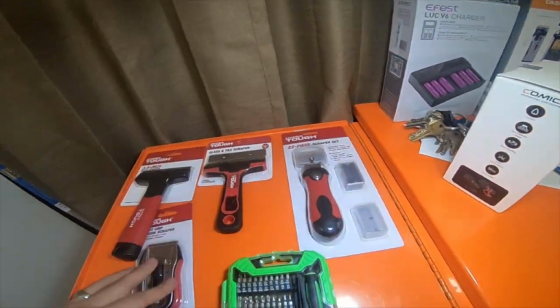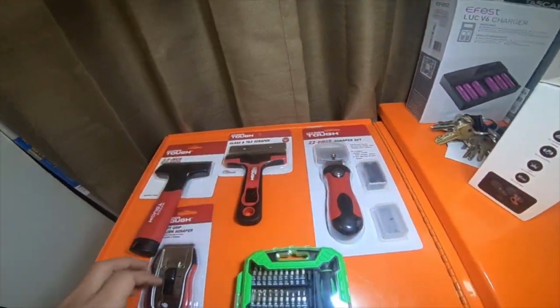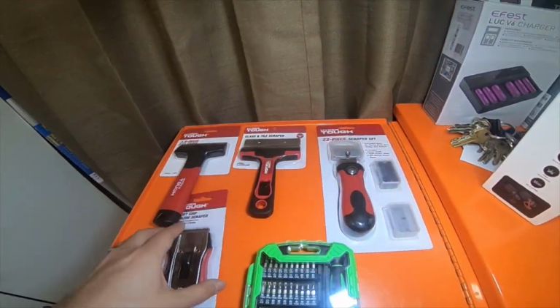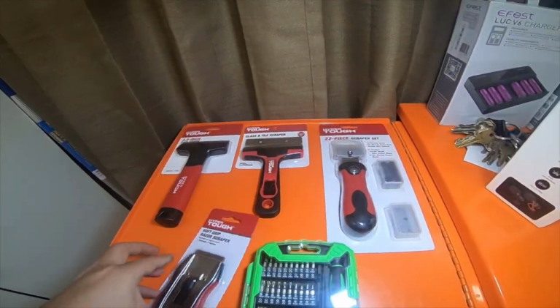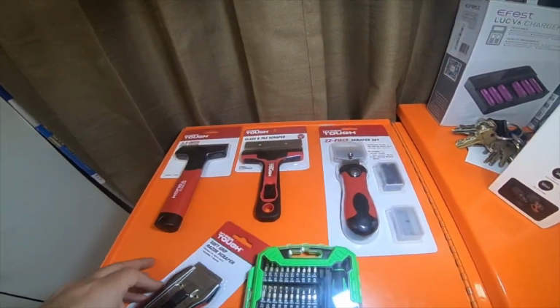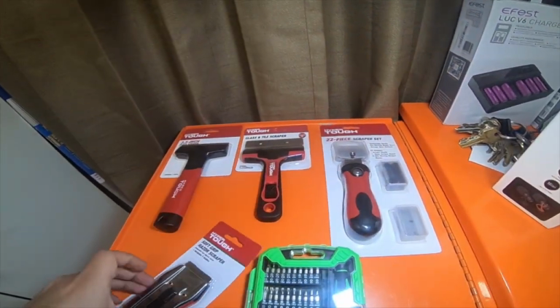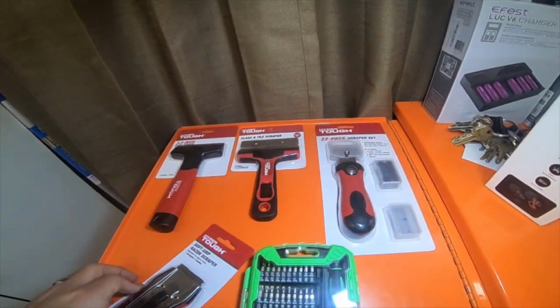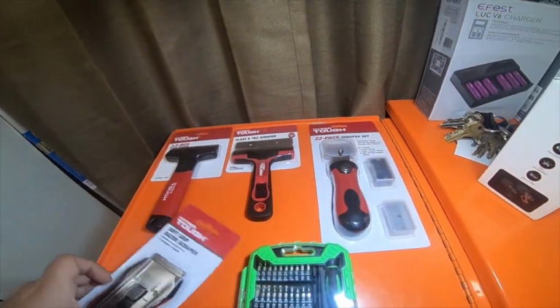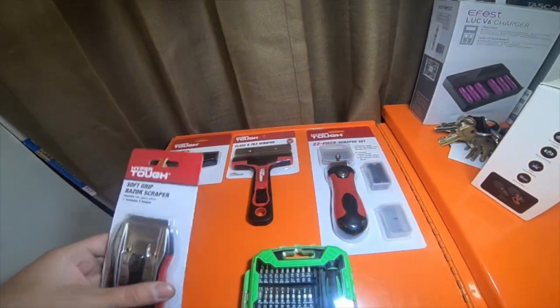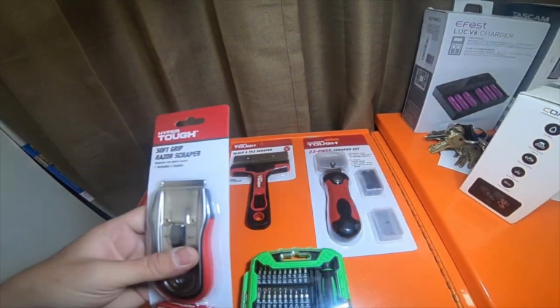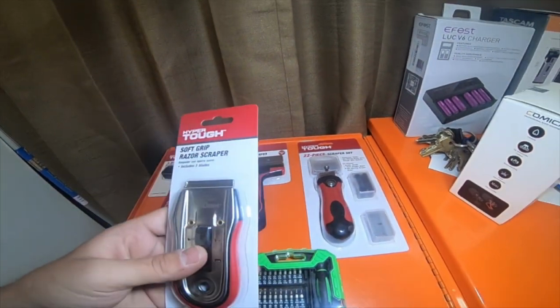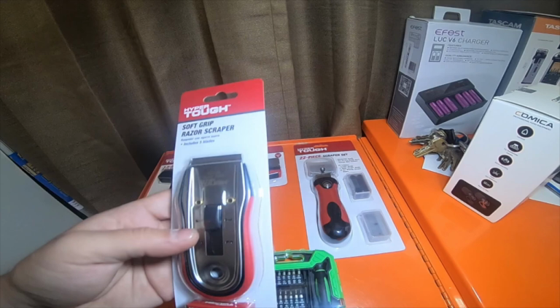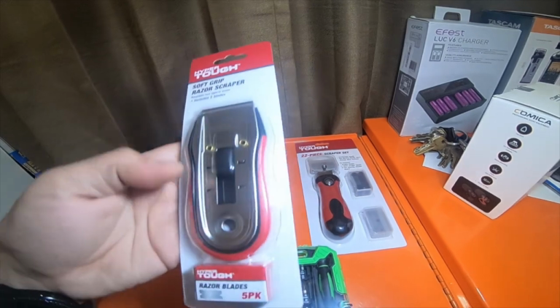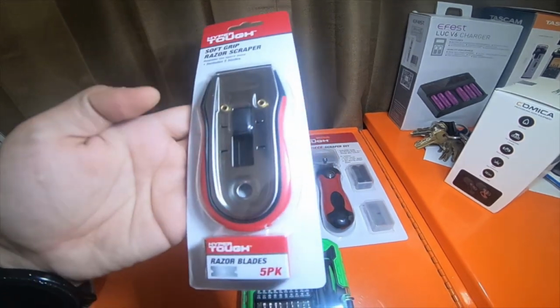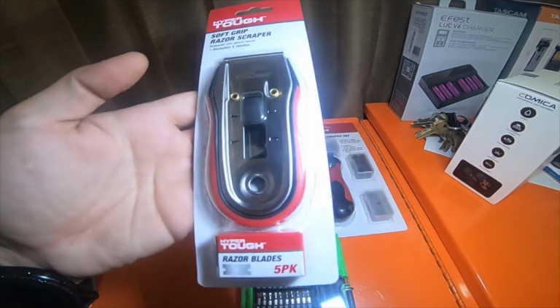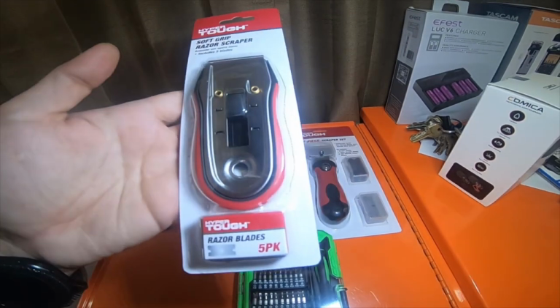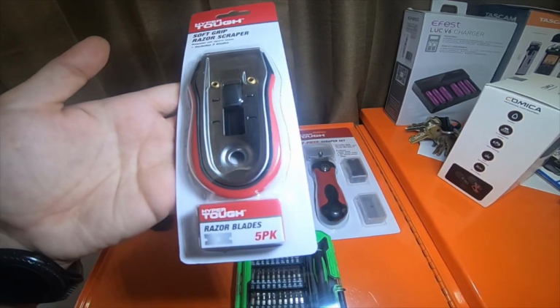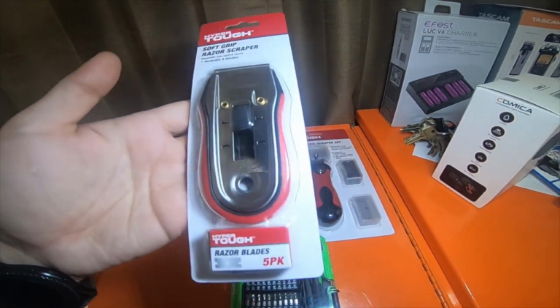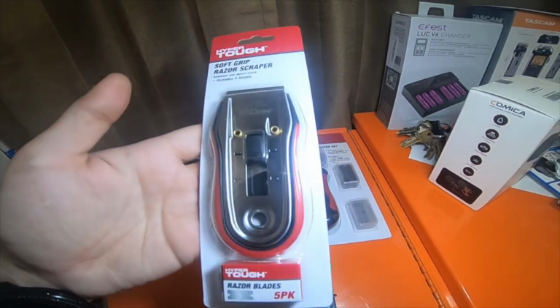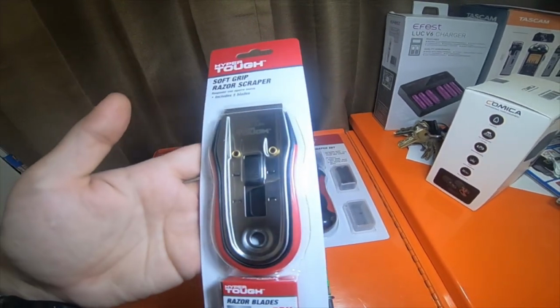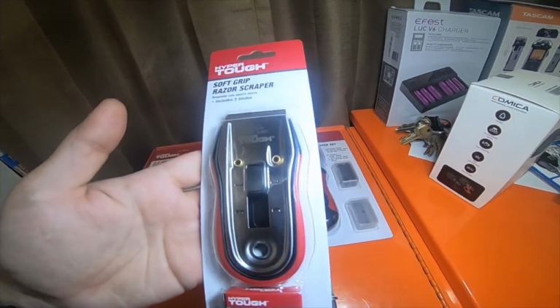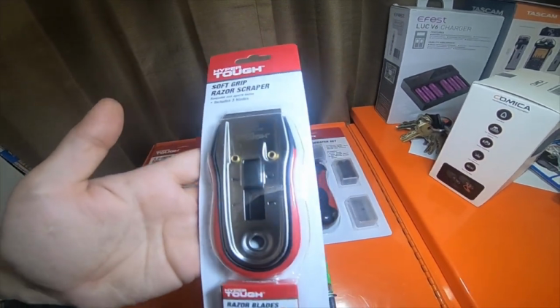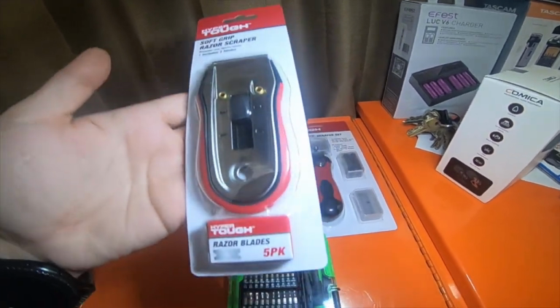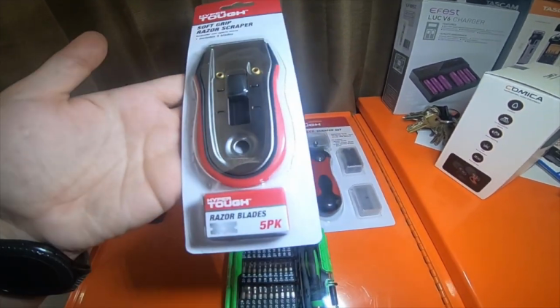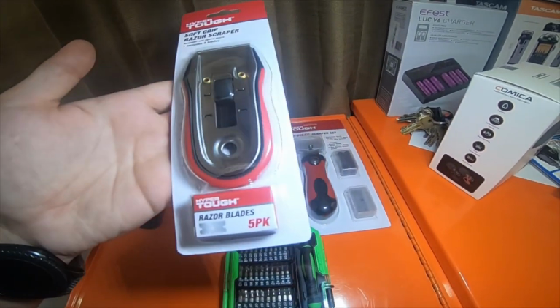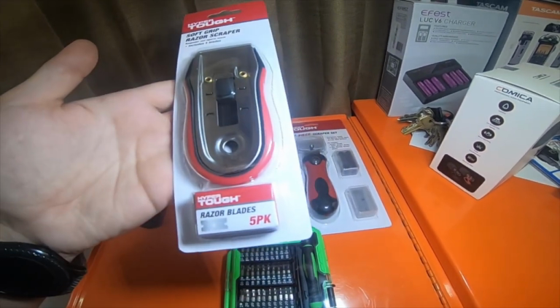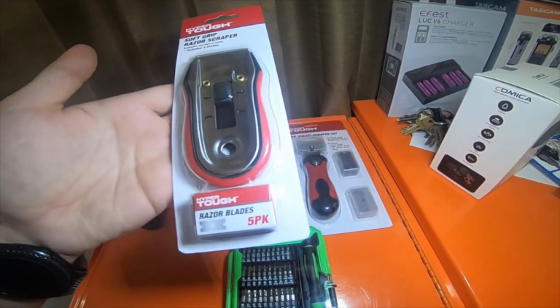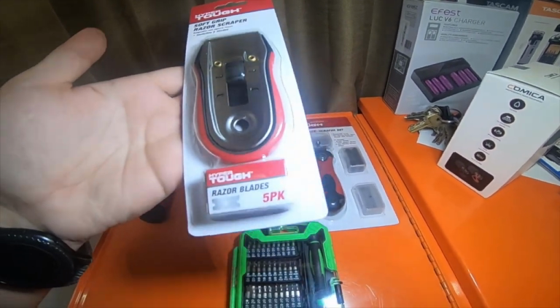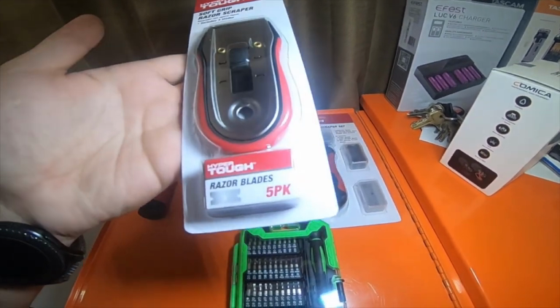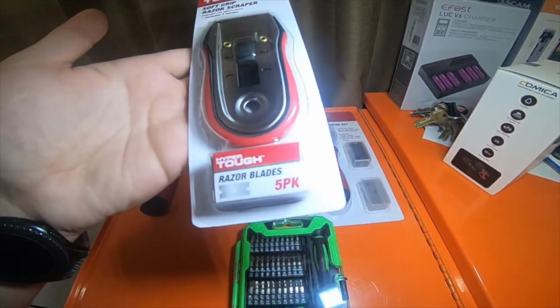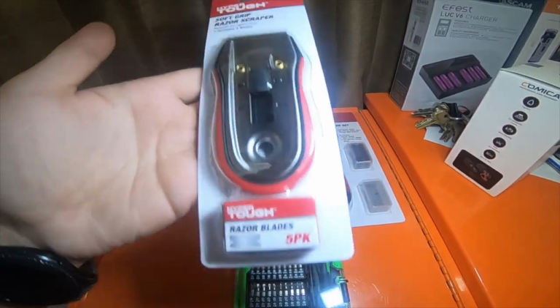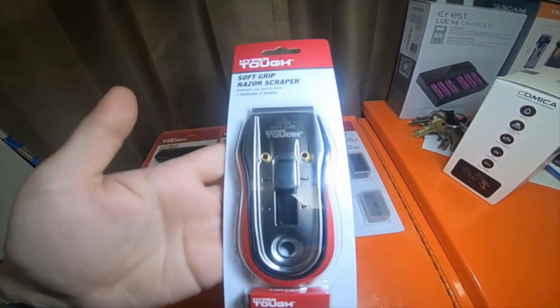I picked up this little soft grip razor scraper. This was a $1.50 and it comes with a five pack of metal blades.